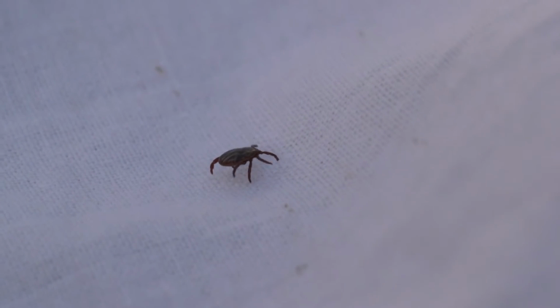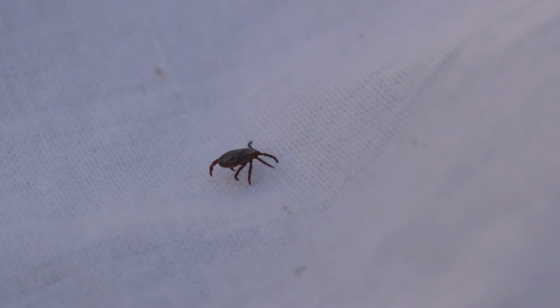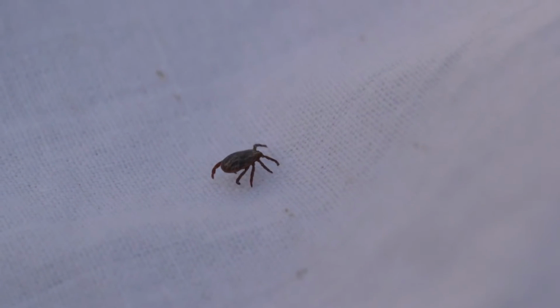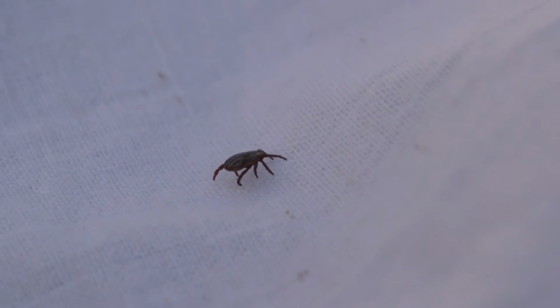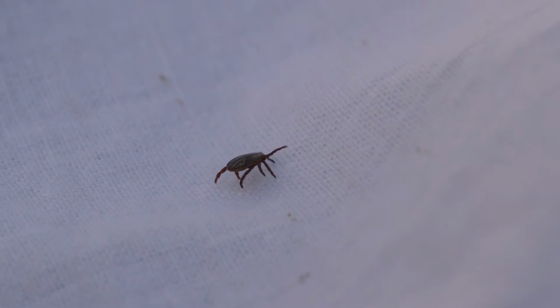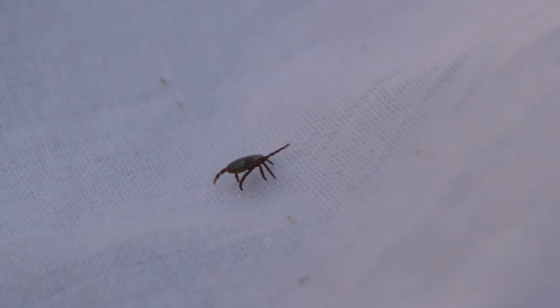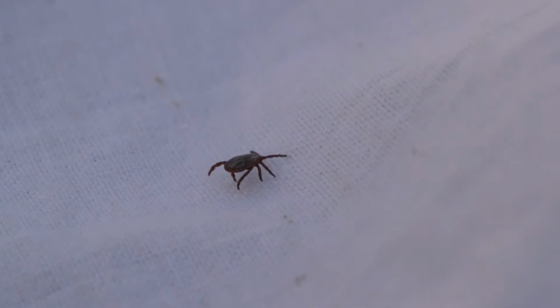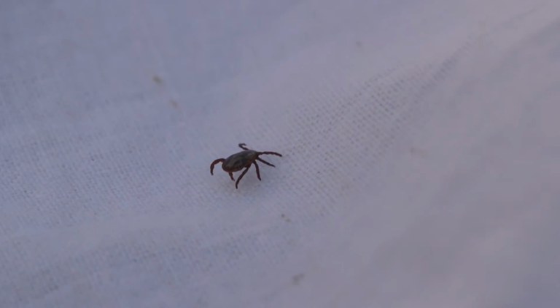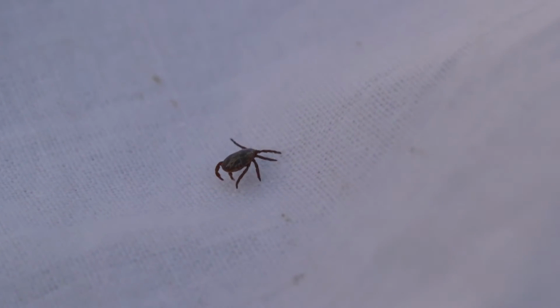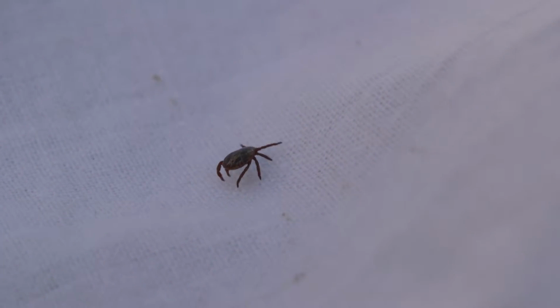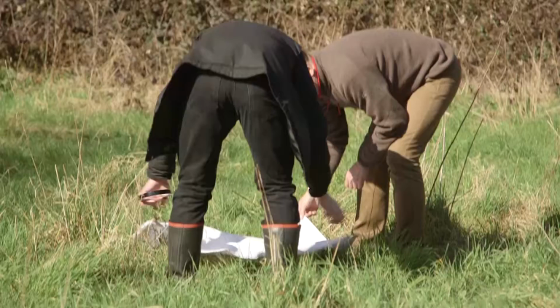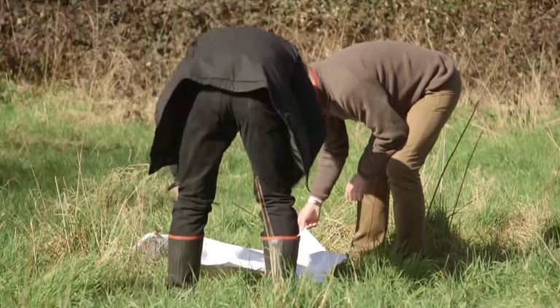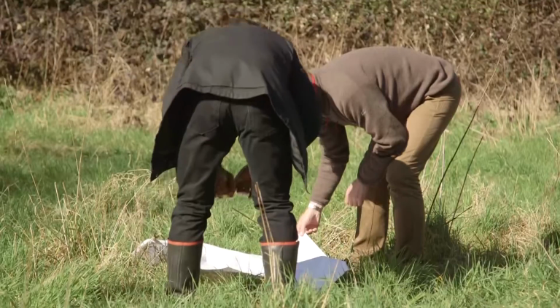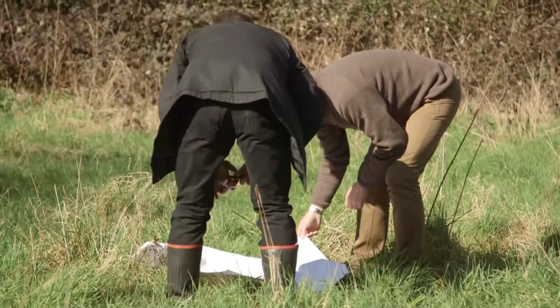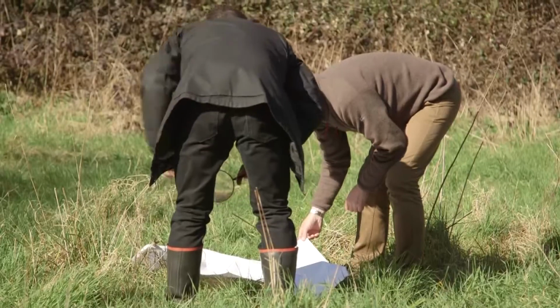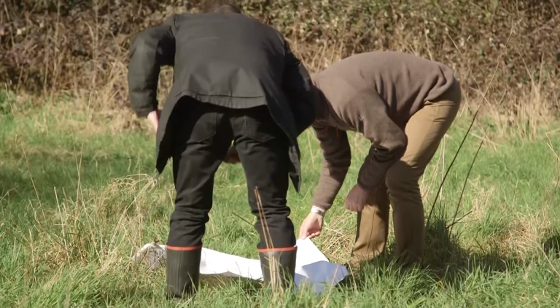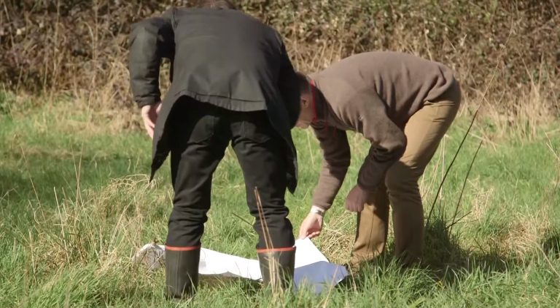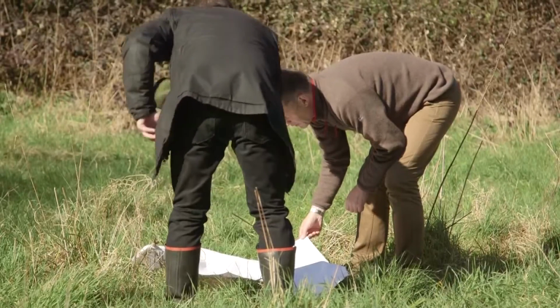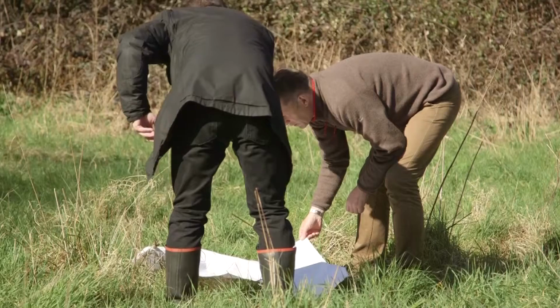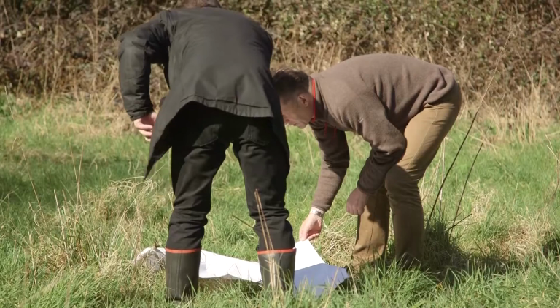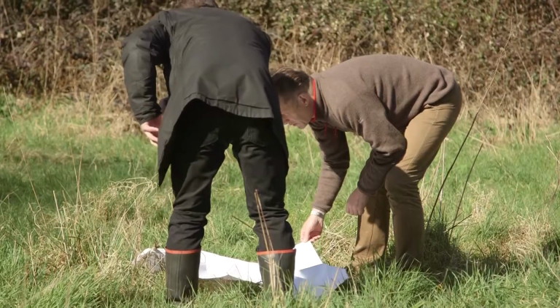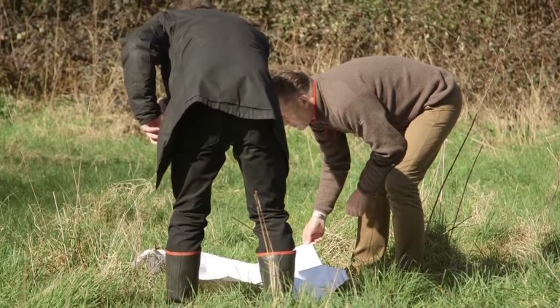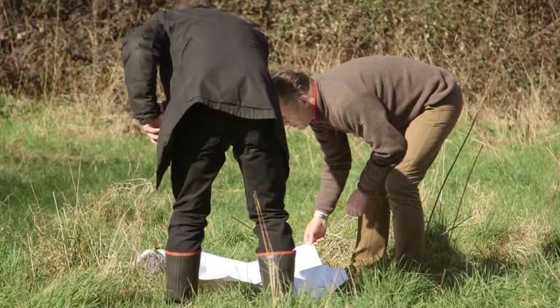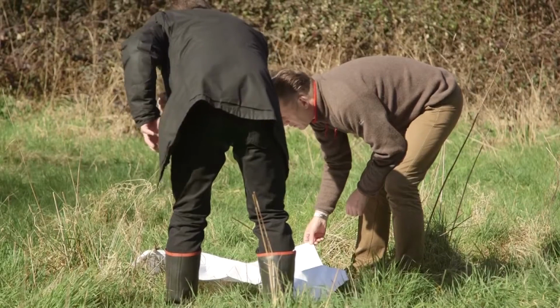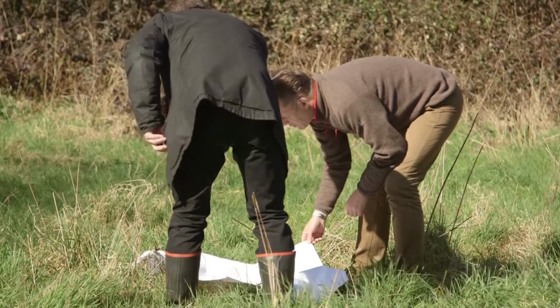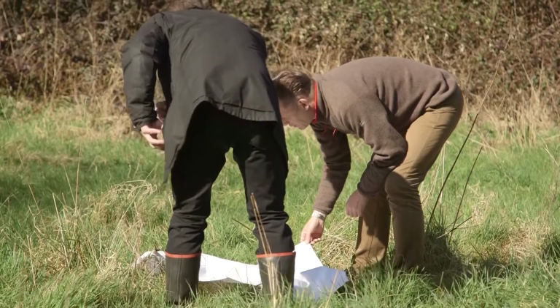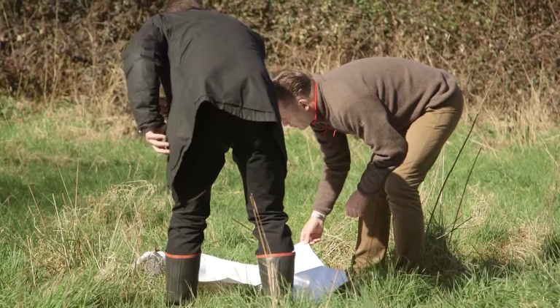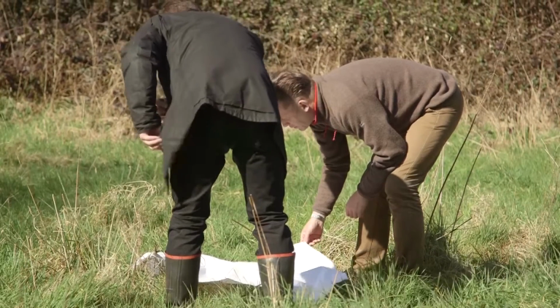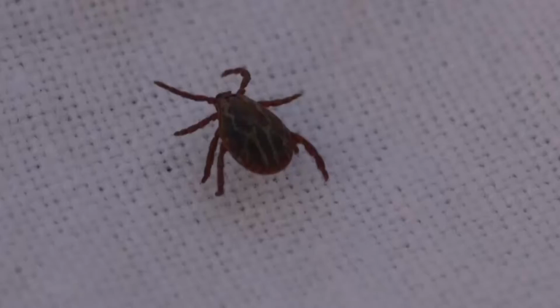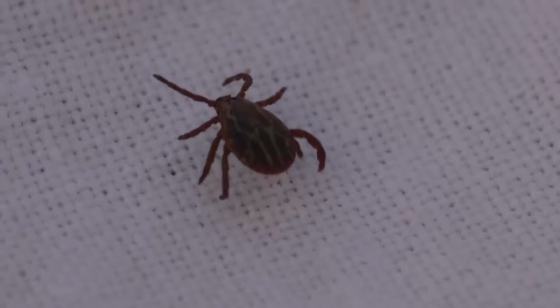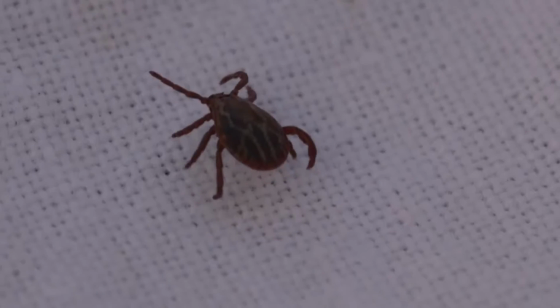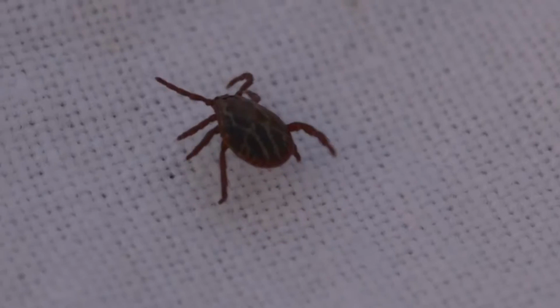There's one, and that is a Dermacentor reticulatus. That's the first one I've ever seen in the UK.